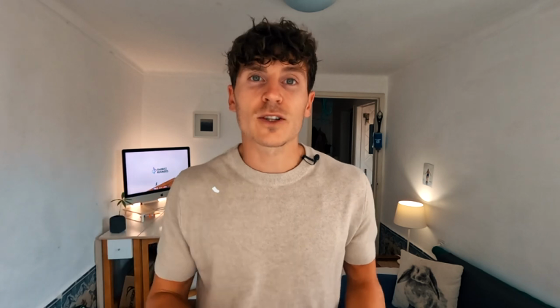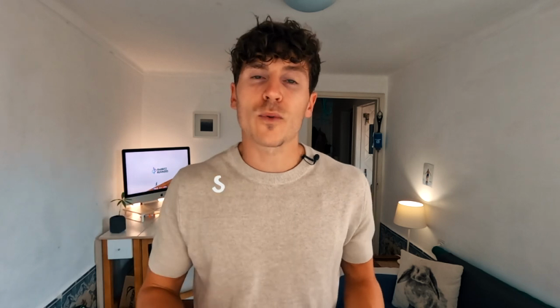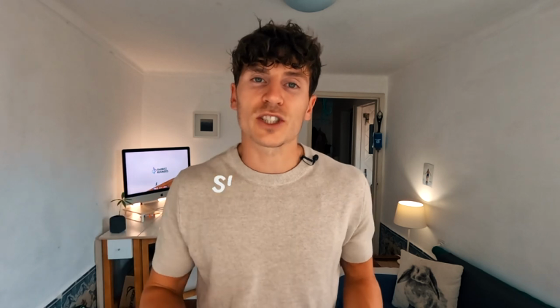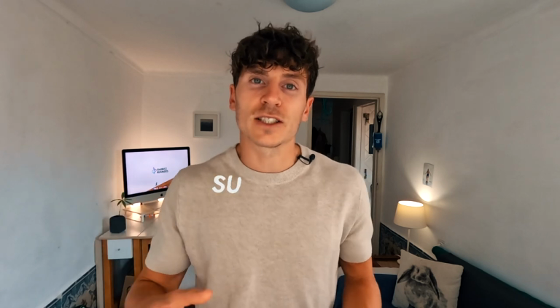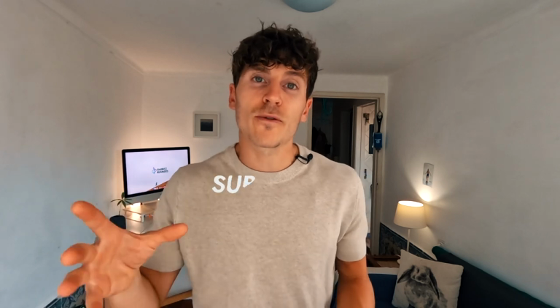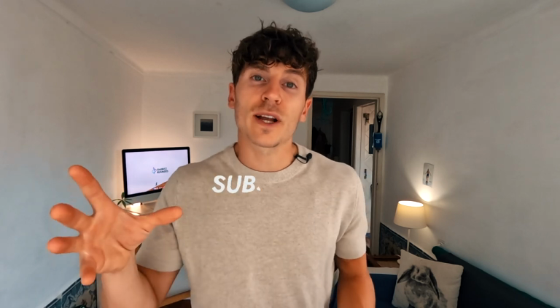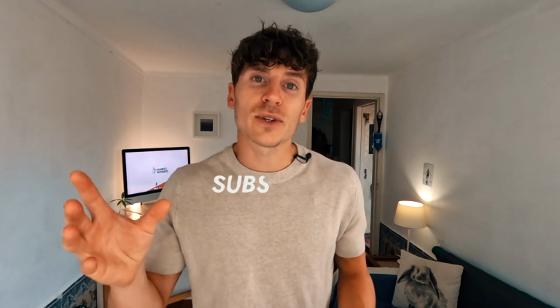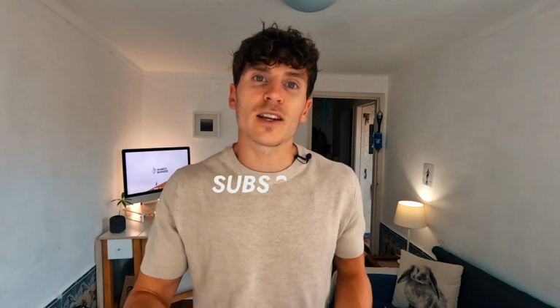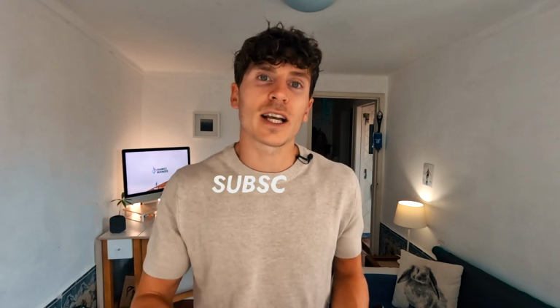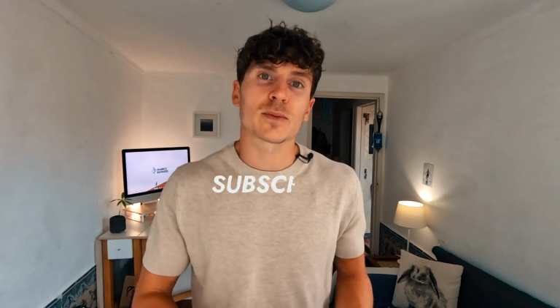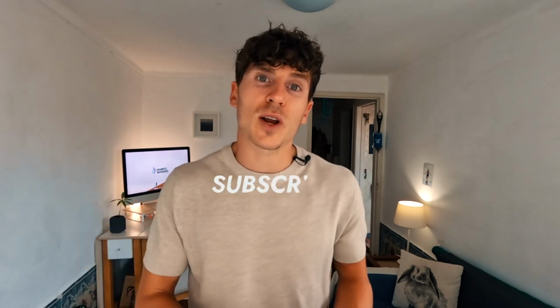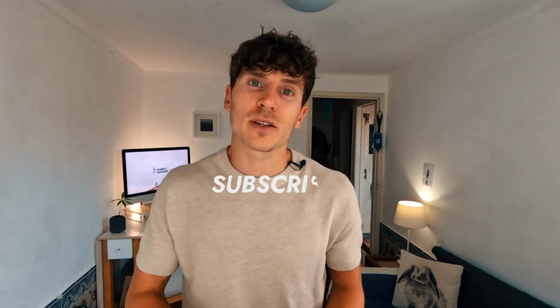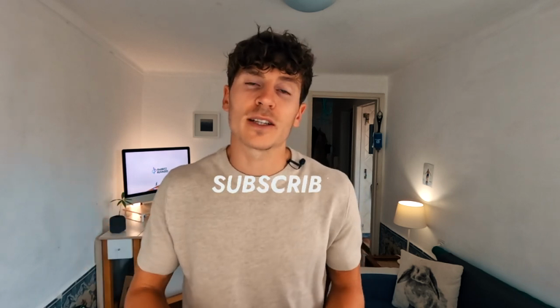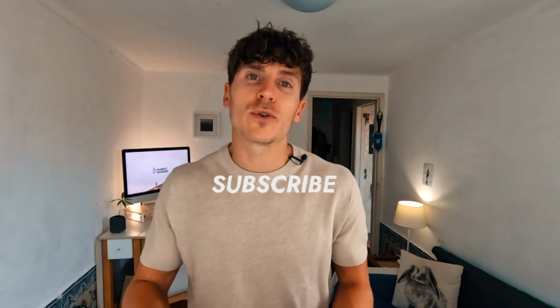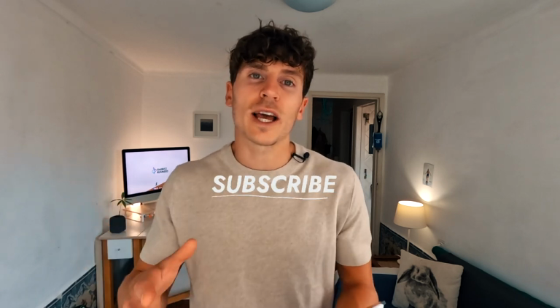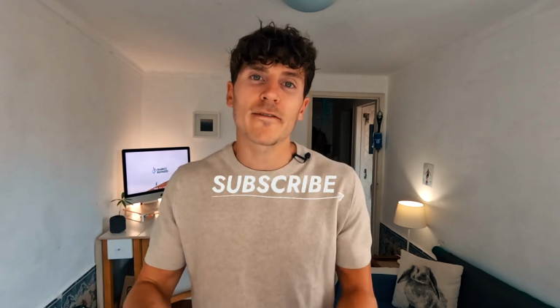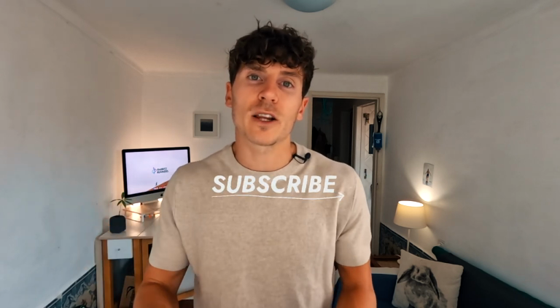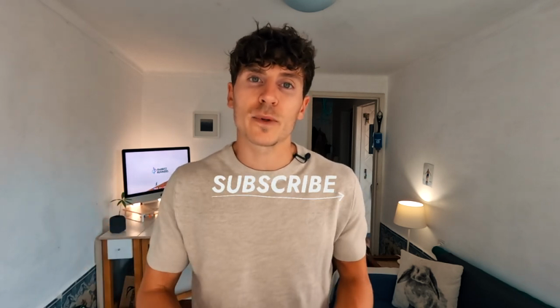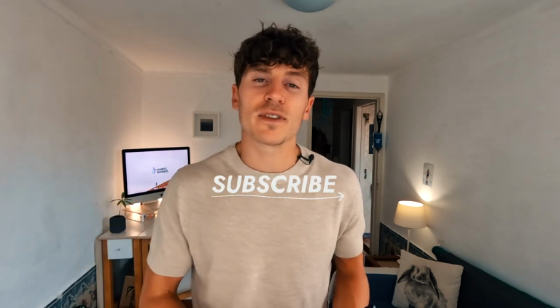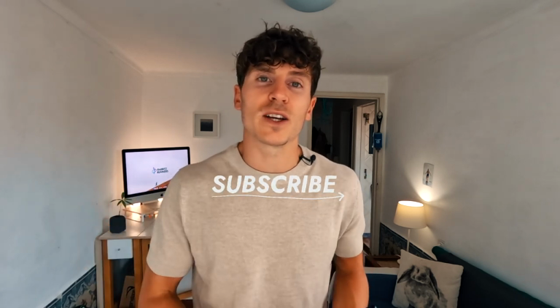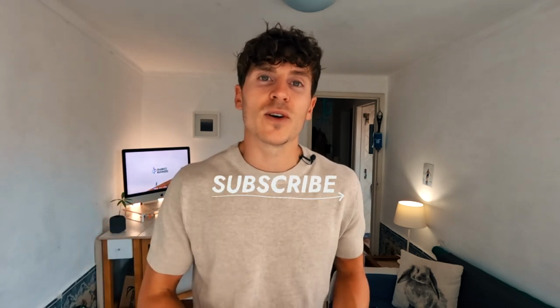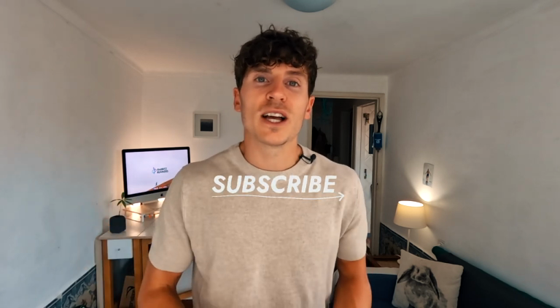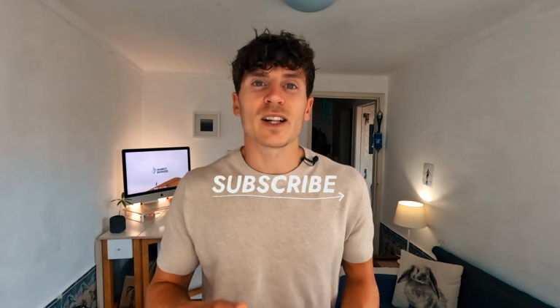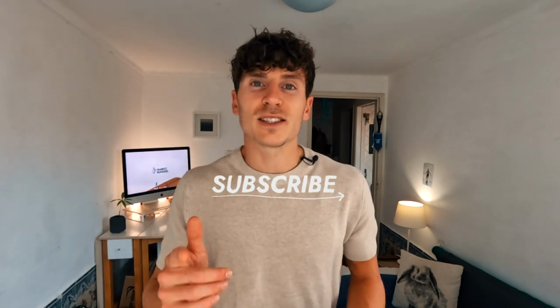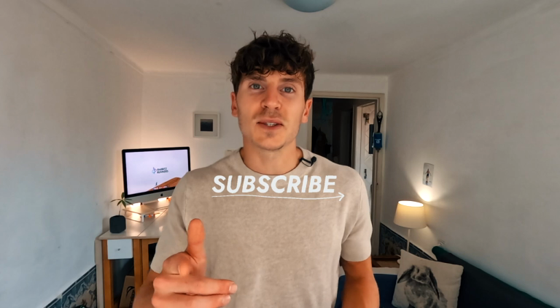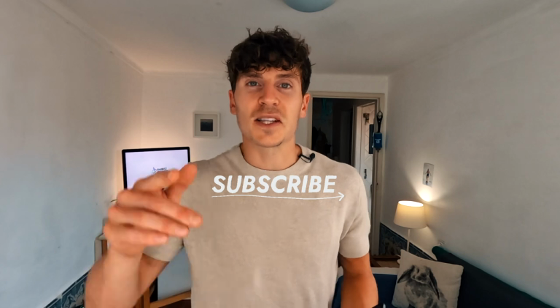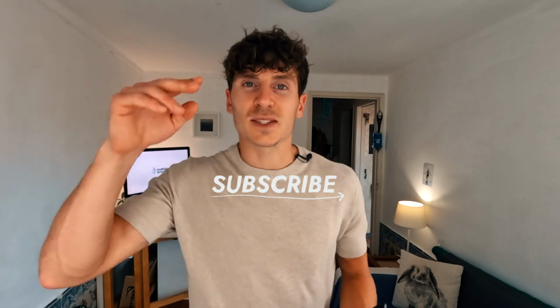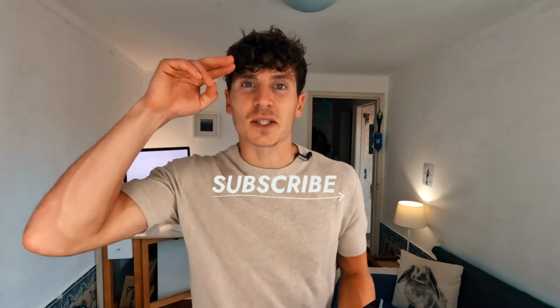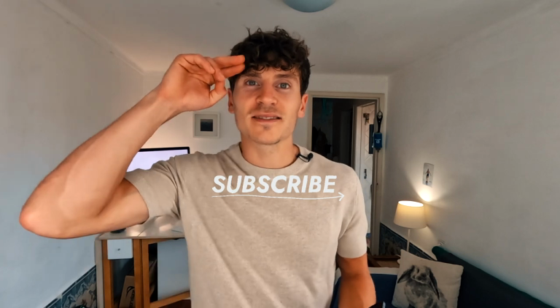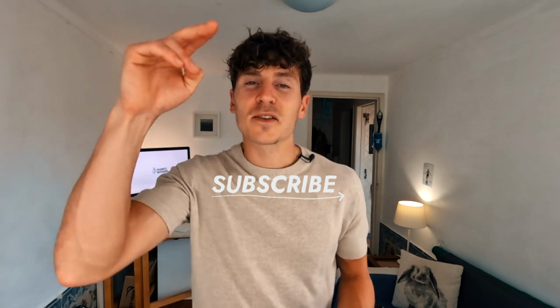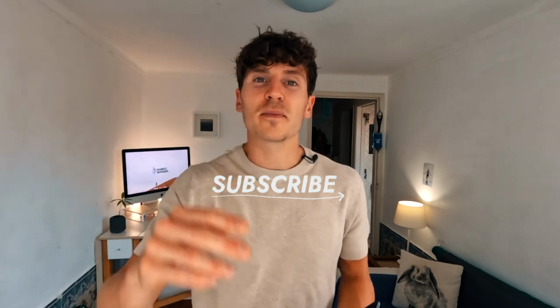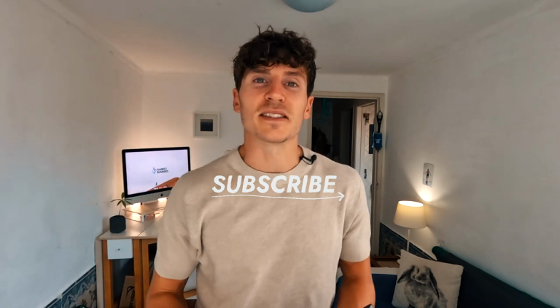Thanks a lot for watching! Don't forget to hit the like and subscribe button if you got any value from this video, and I'll see you in the next one. Peace!